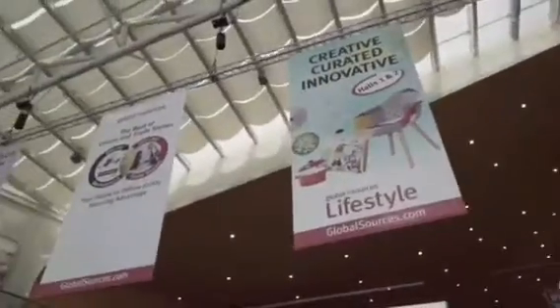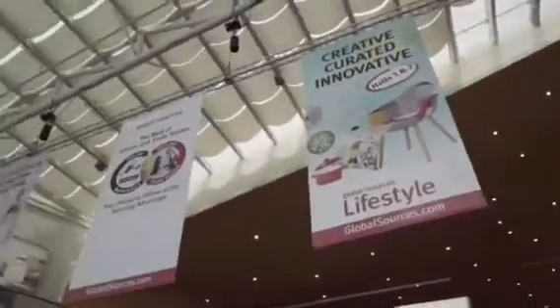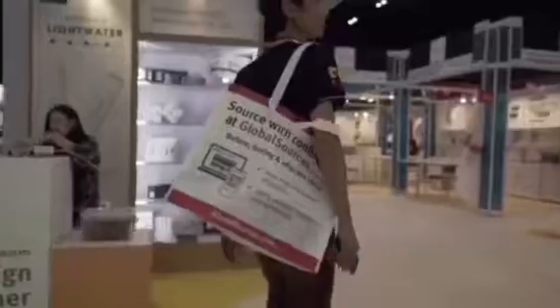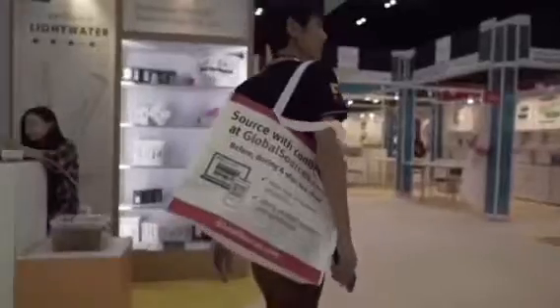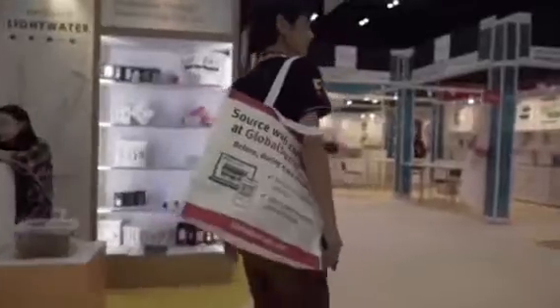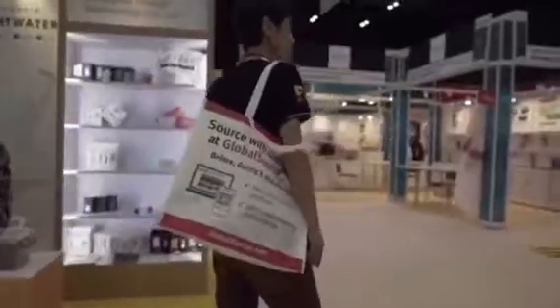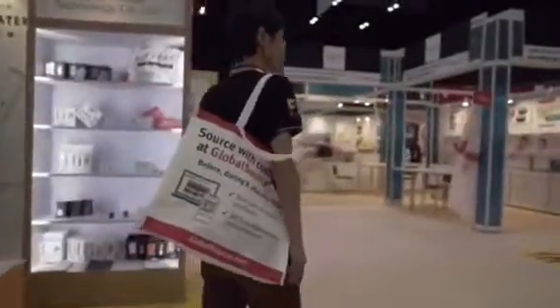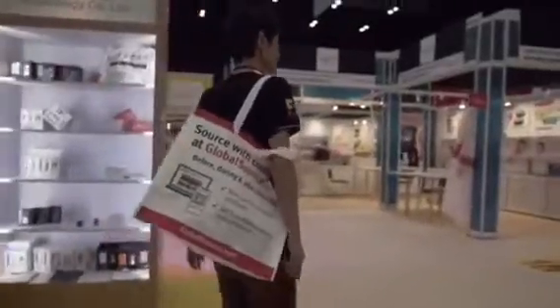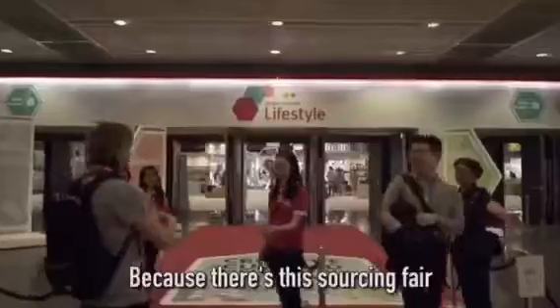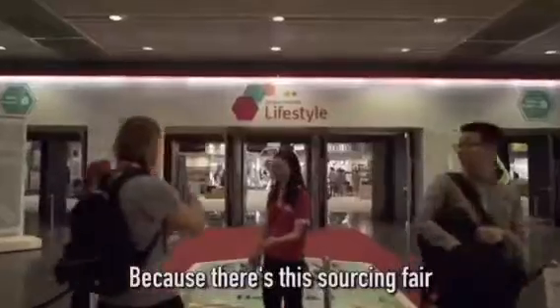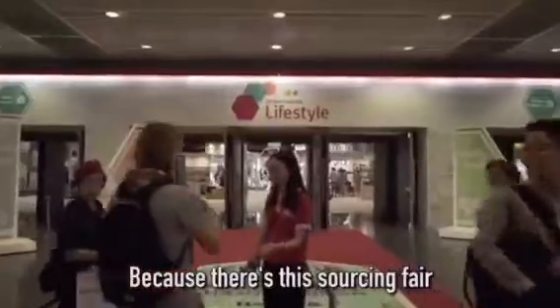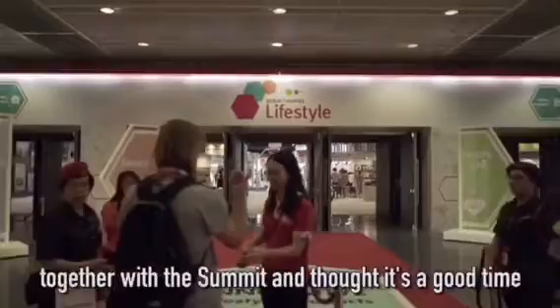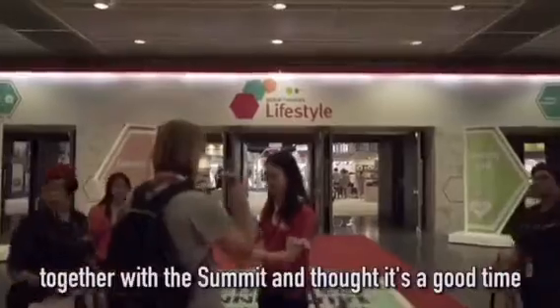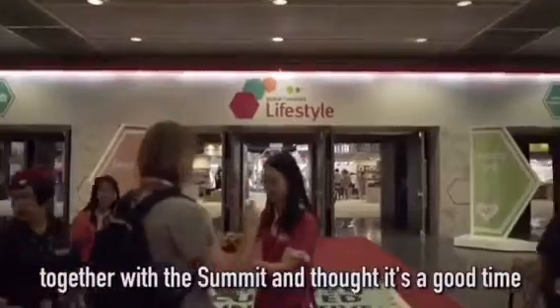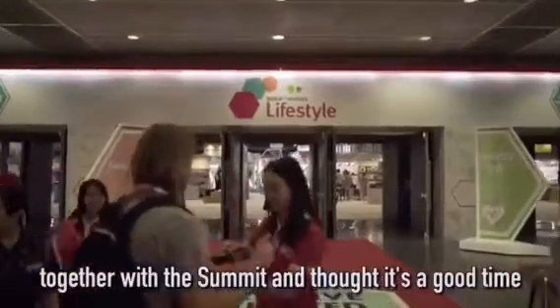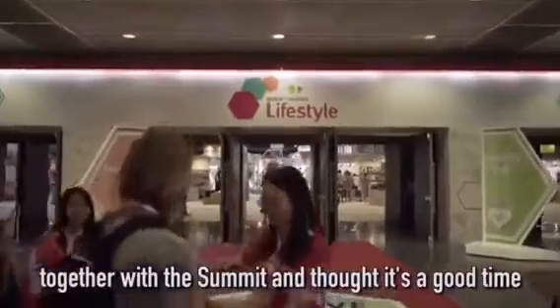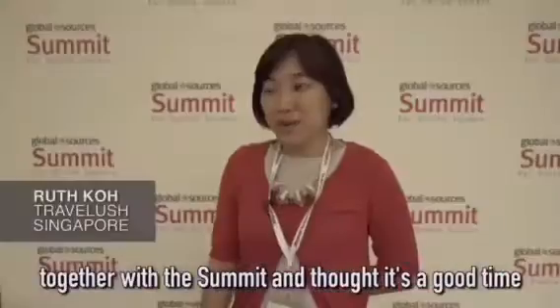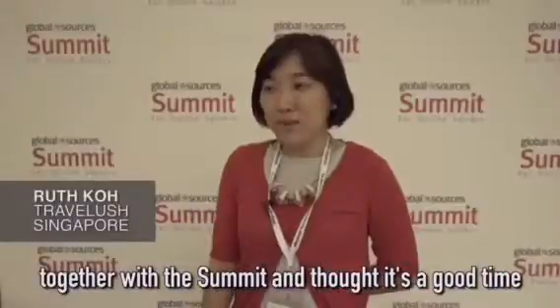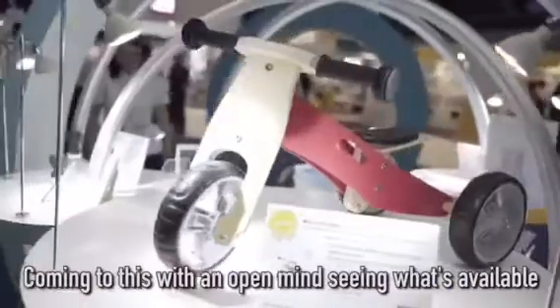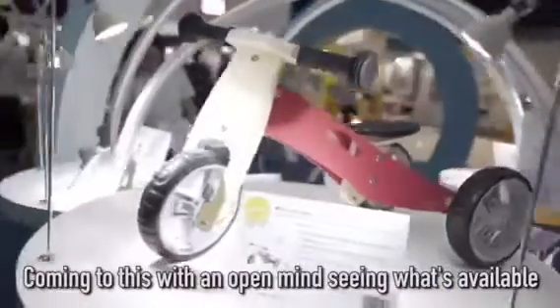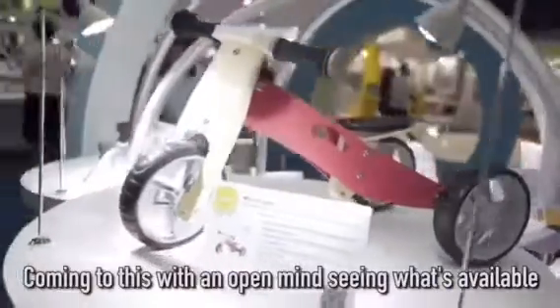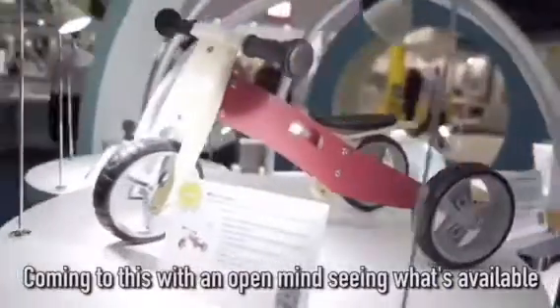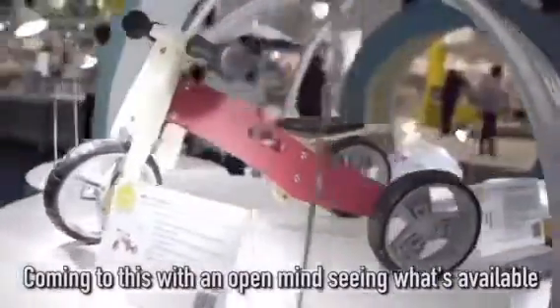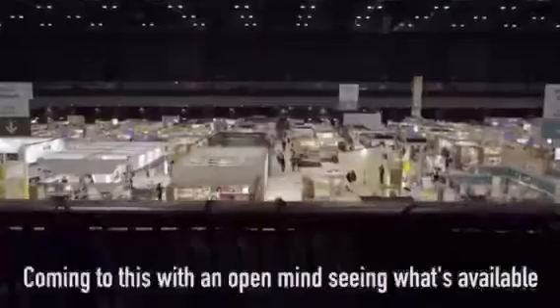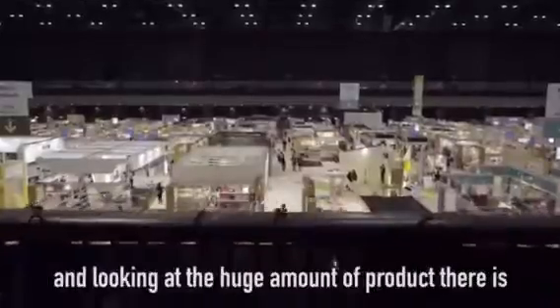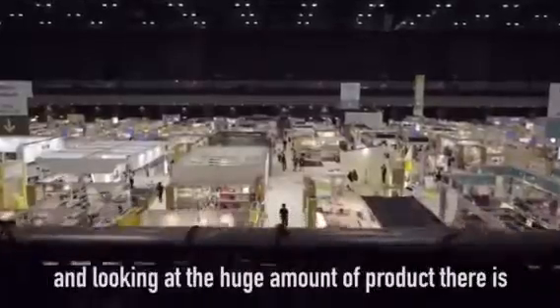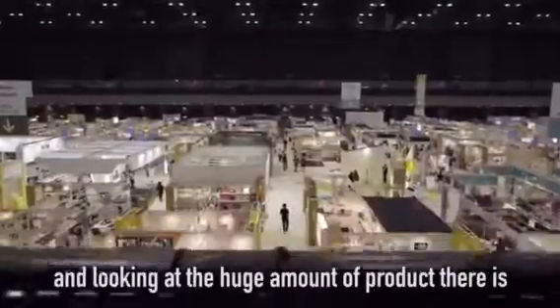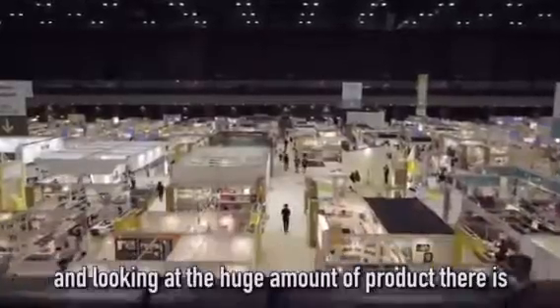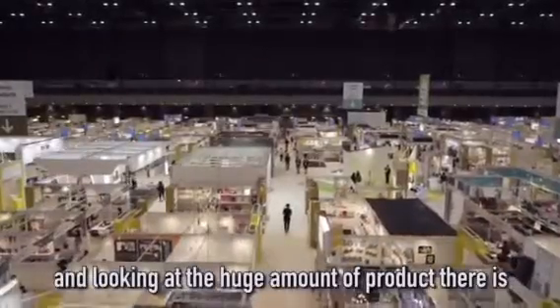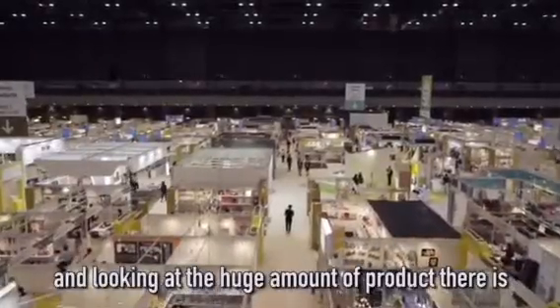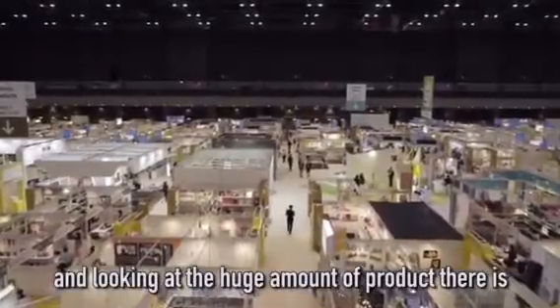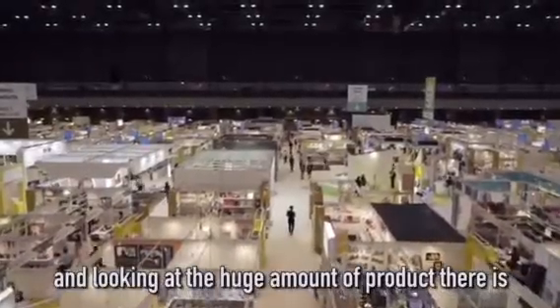My purpose is to really look around. Sourcing fair together with the summit. I'm seeing what's available and looking at the huge amount of products here.